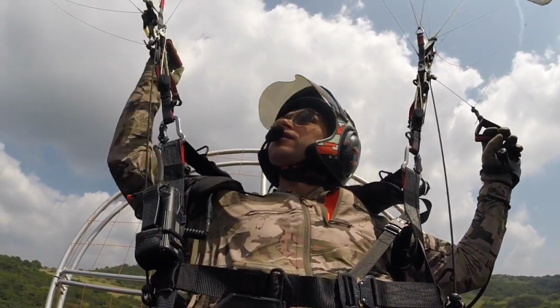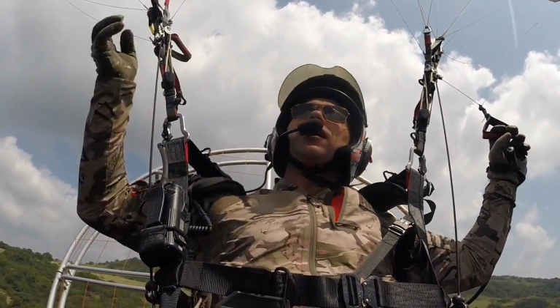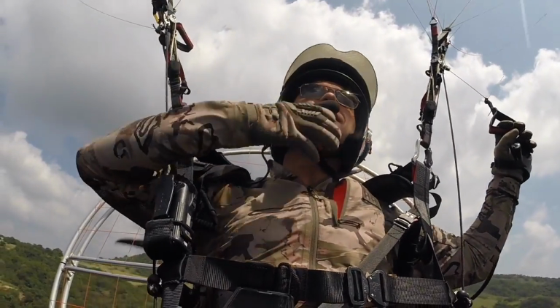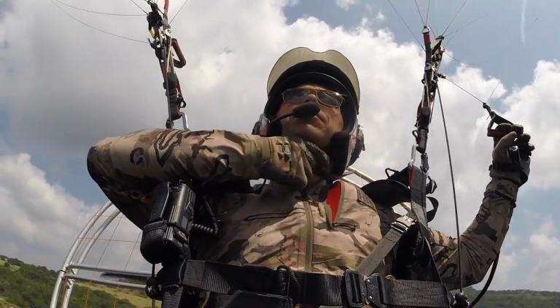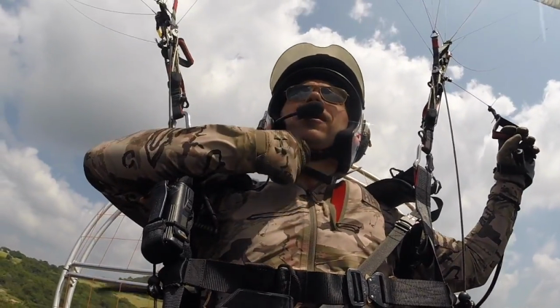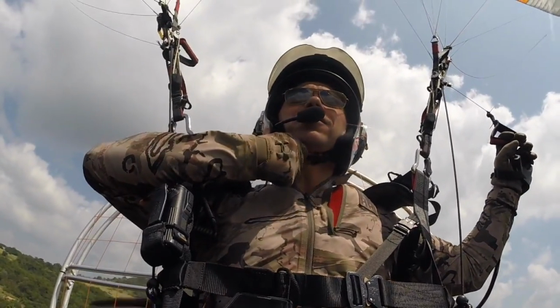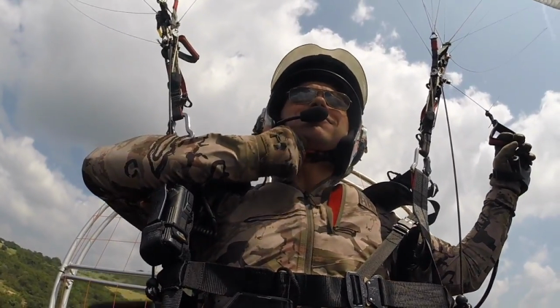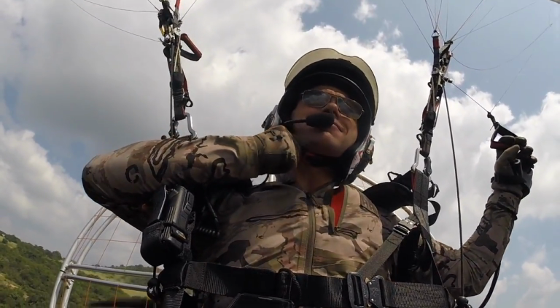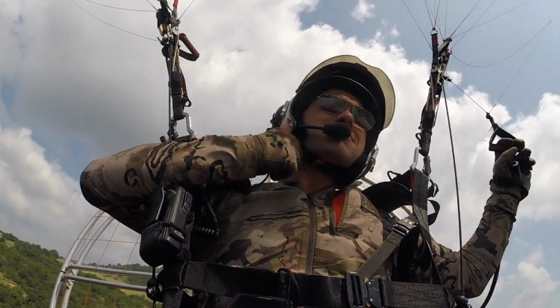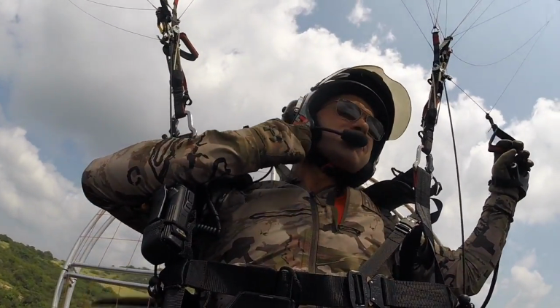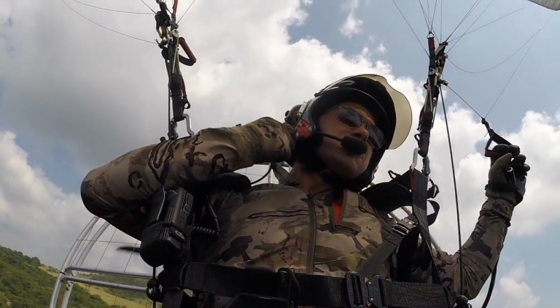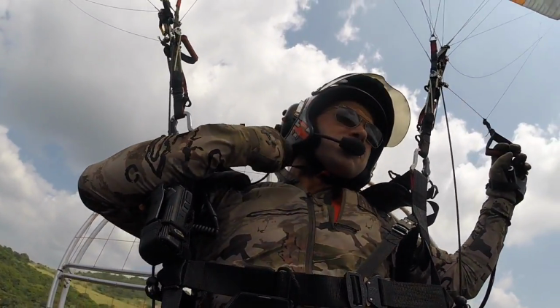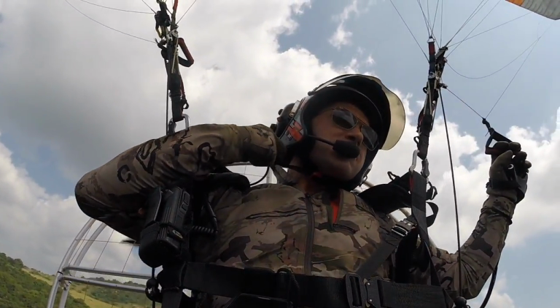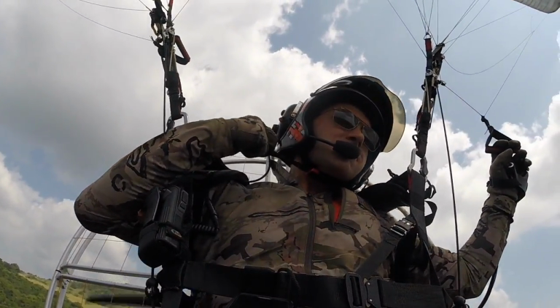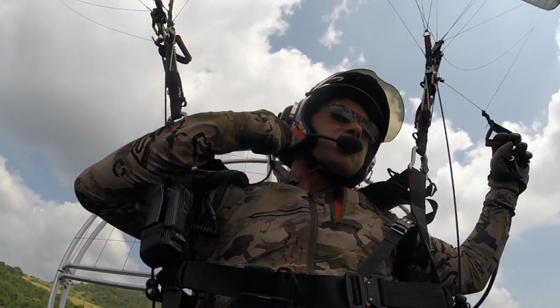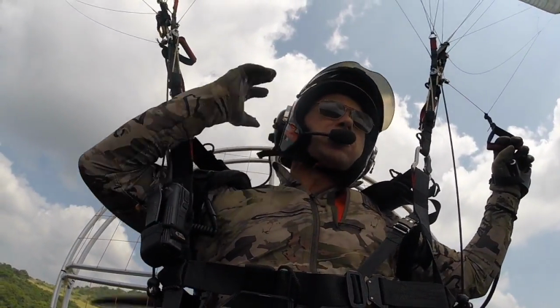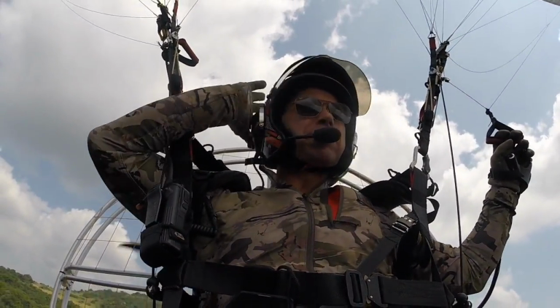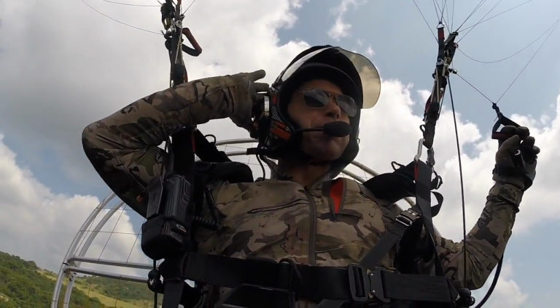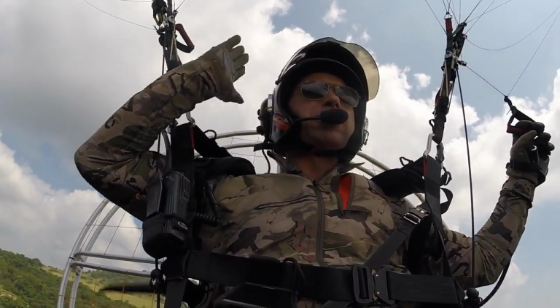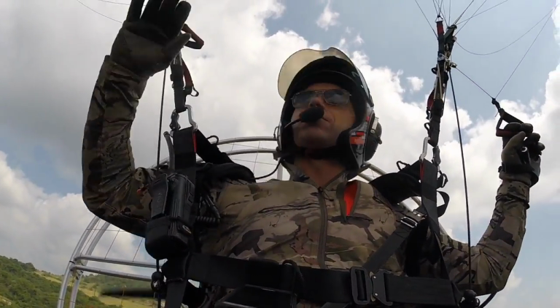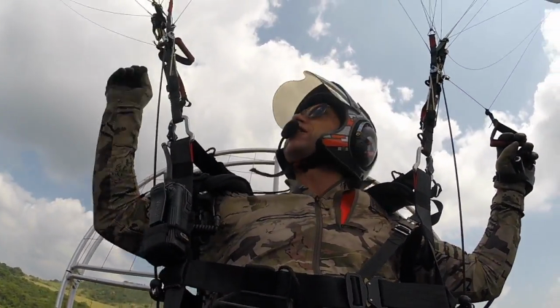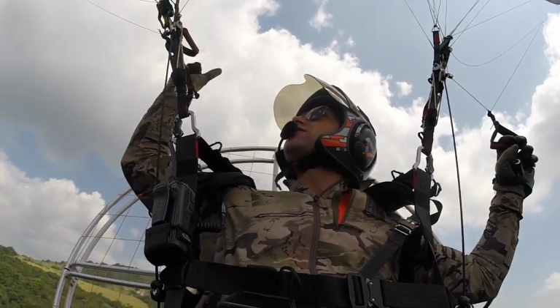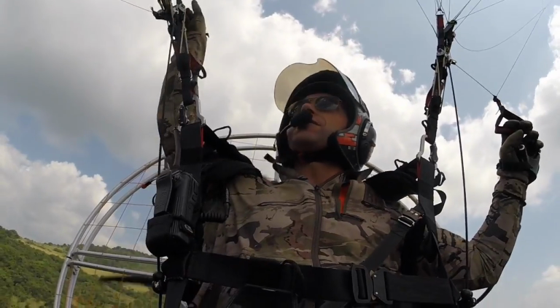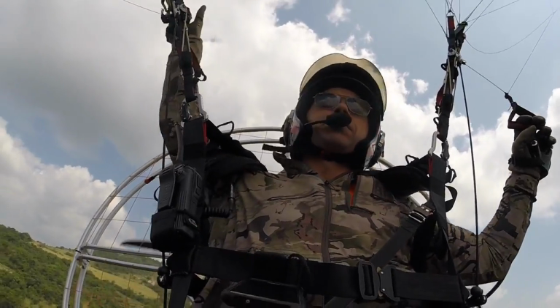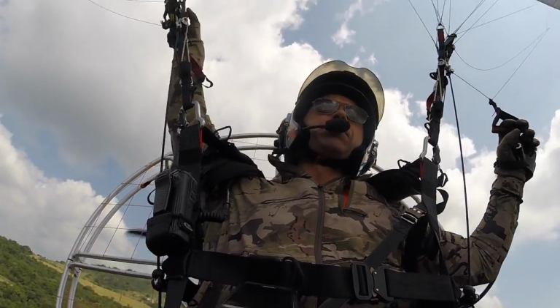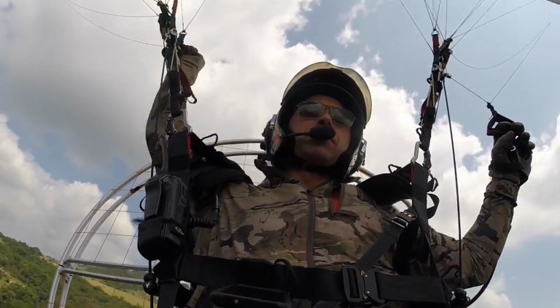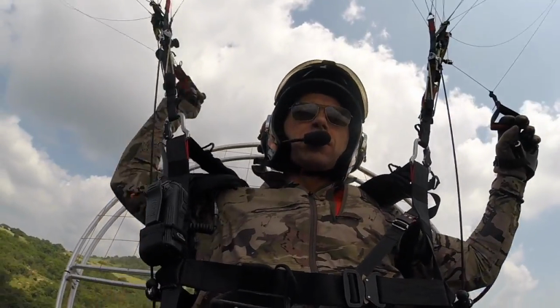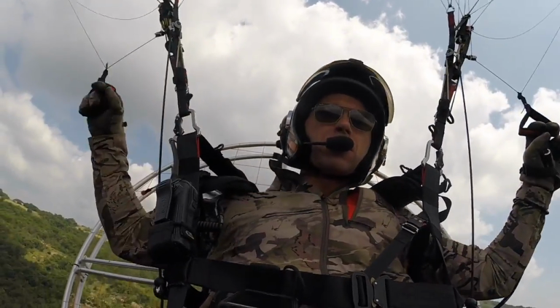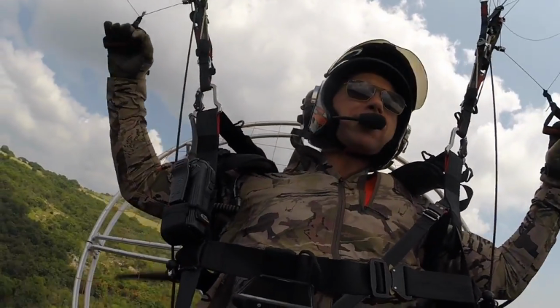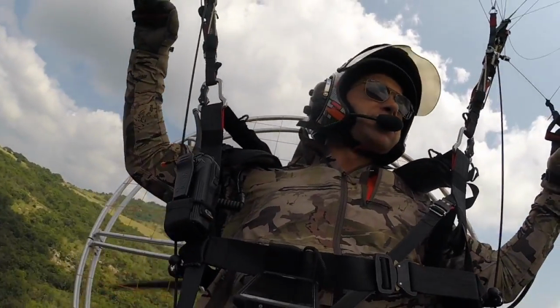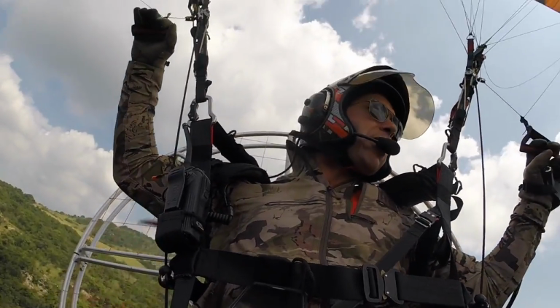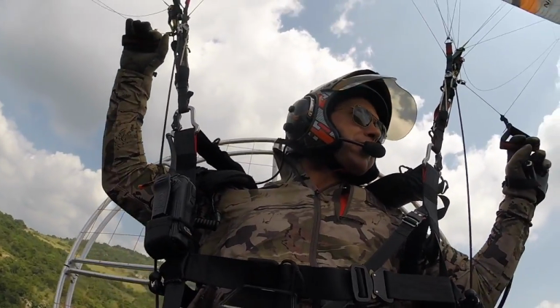Talk about the helmet — because we're going to be pulling some G's. Now let's do it!